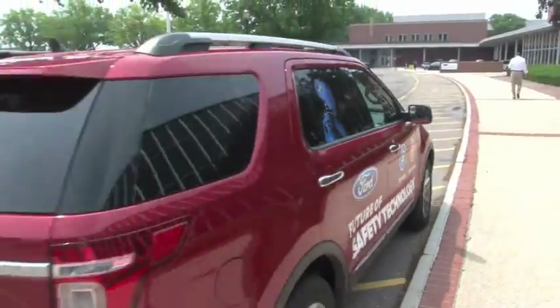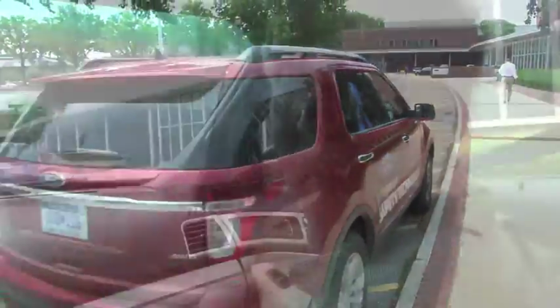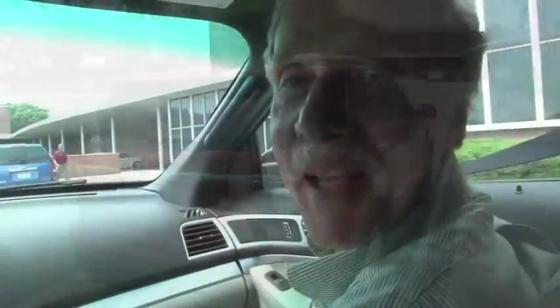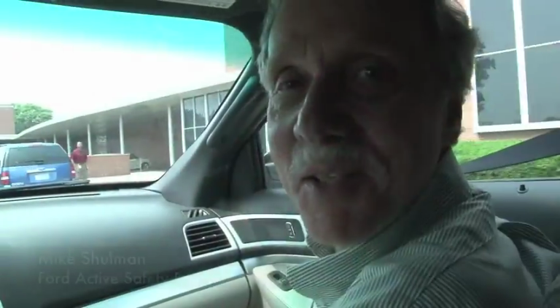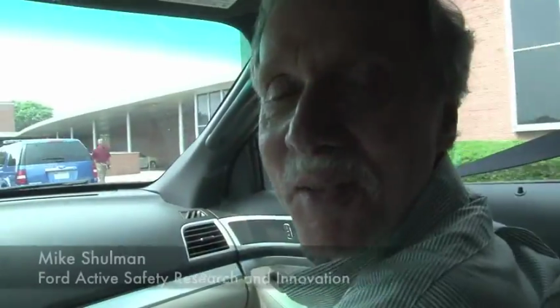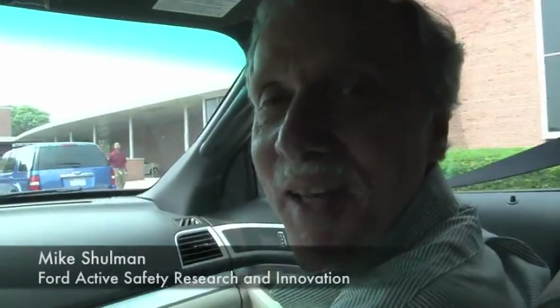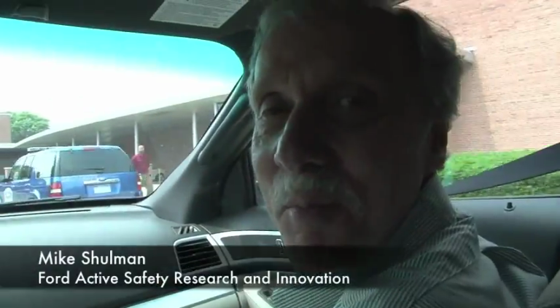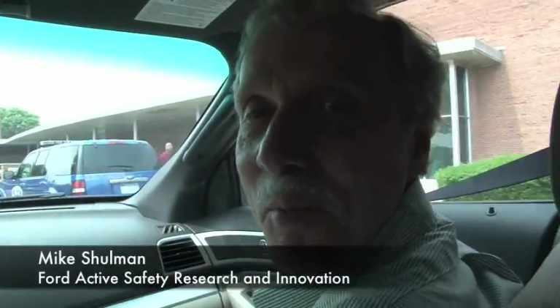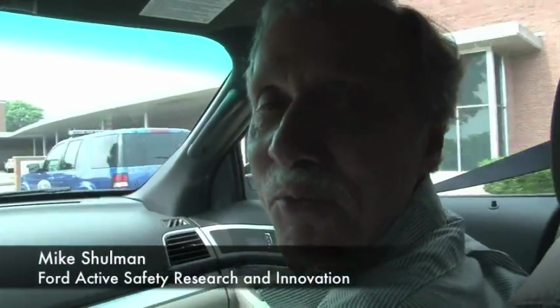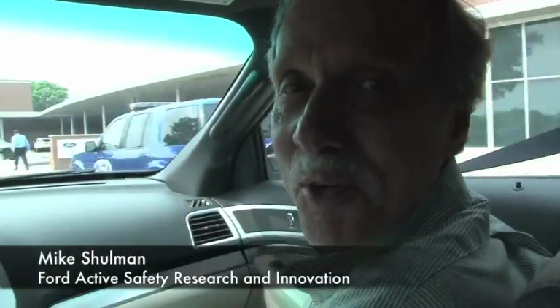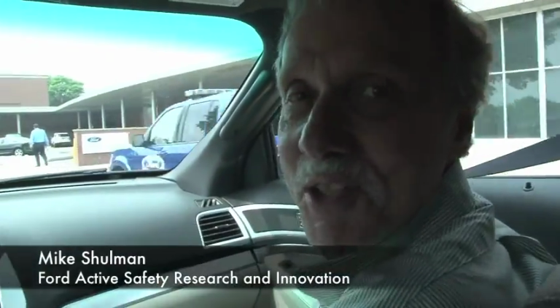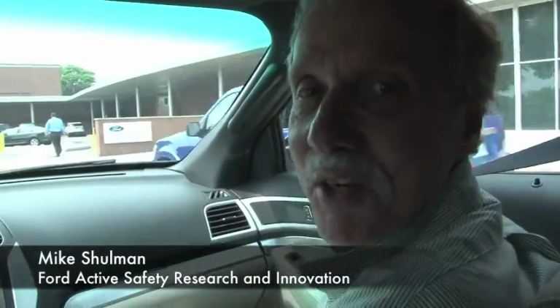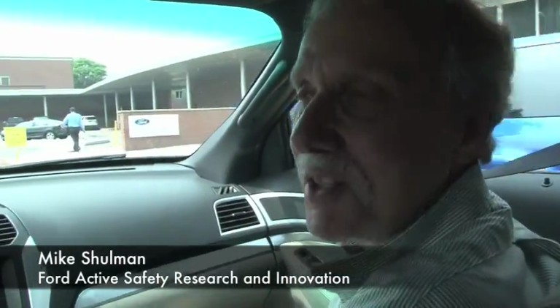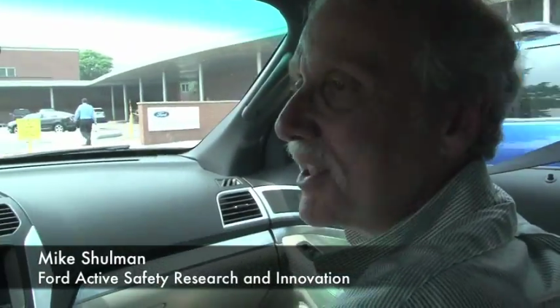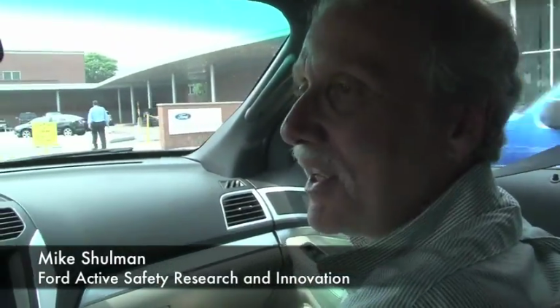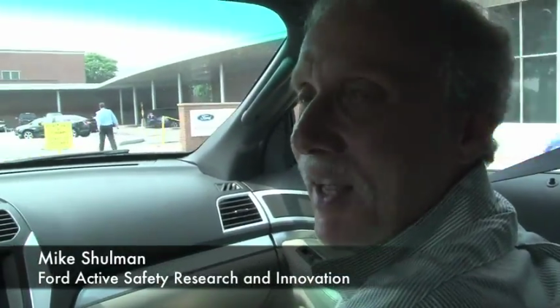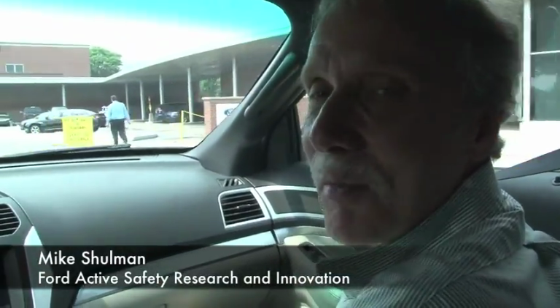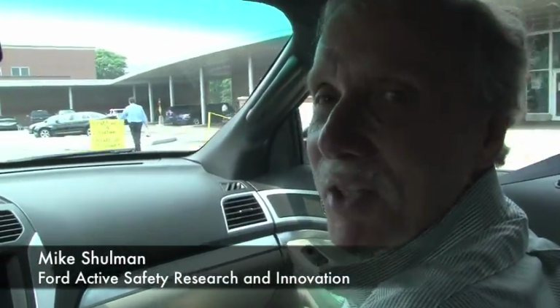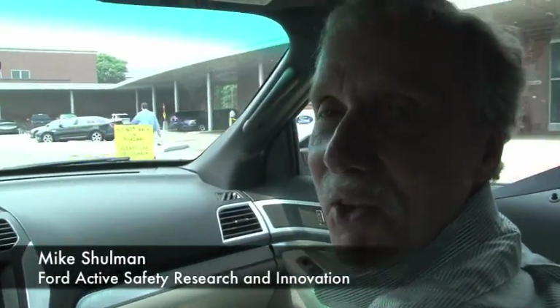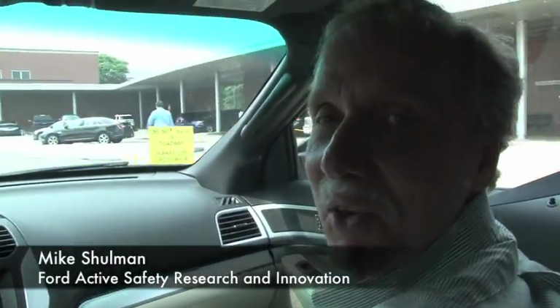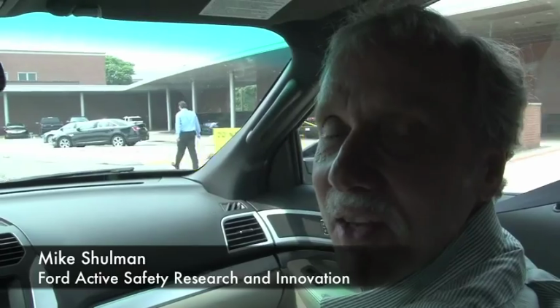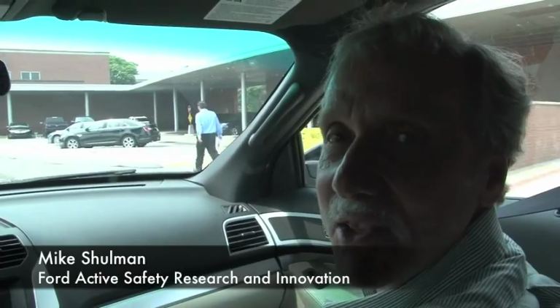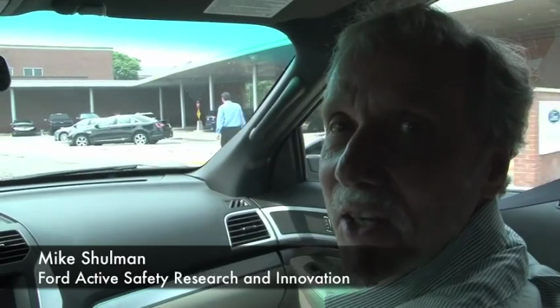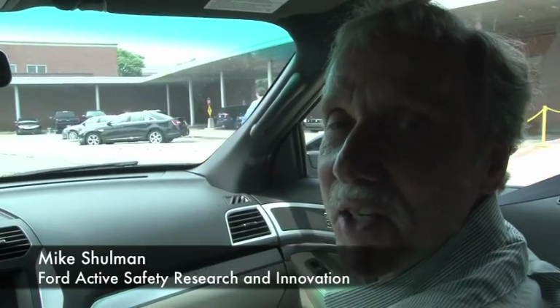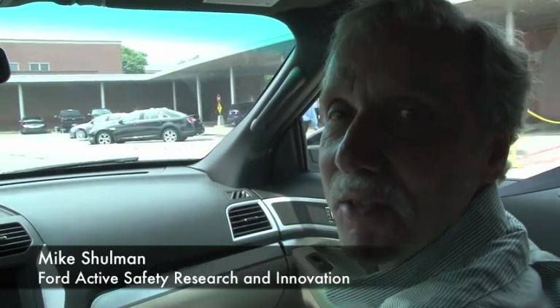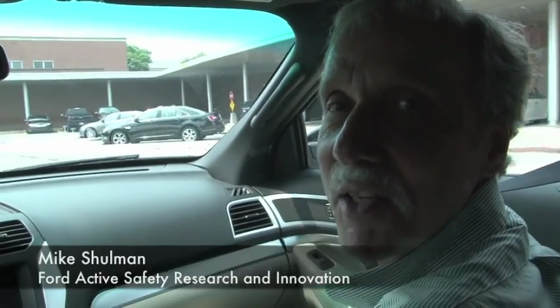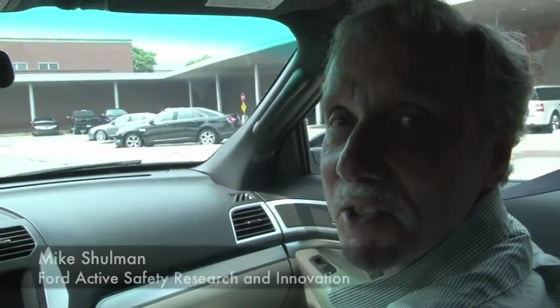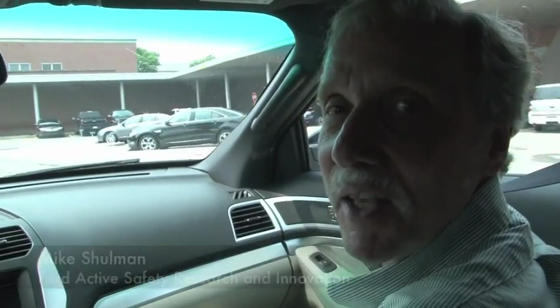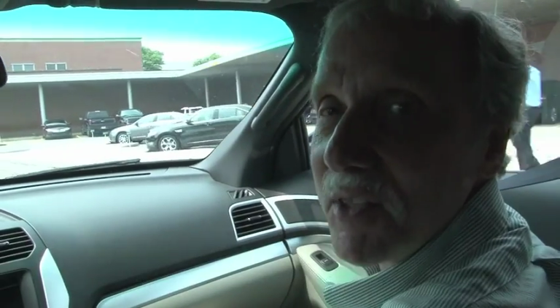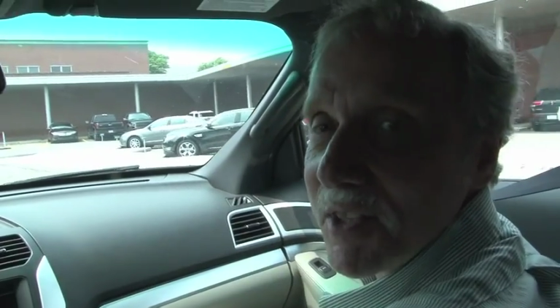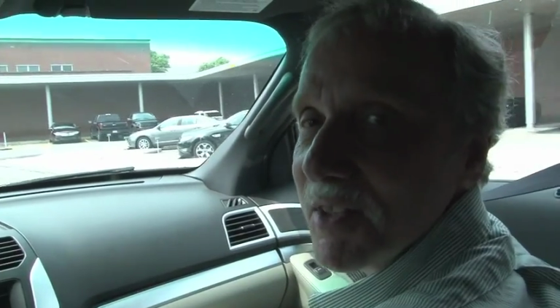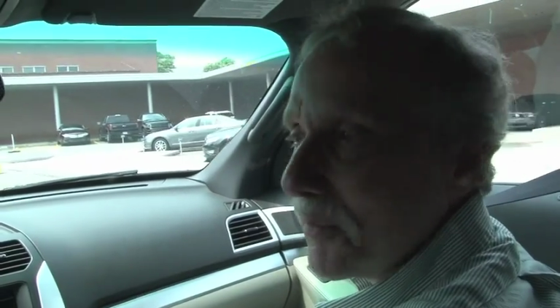I'm Mike Schulman, I'm from Ford Research, and I'm going to show you our next generation vehicle safety system.